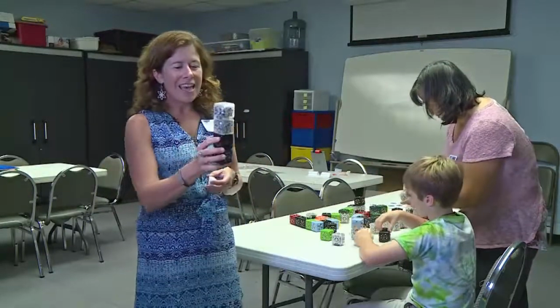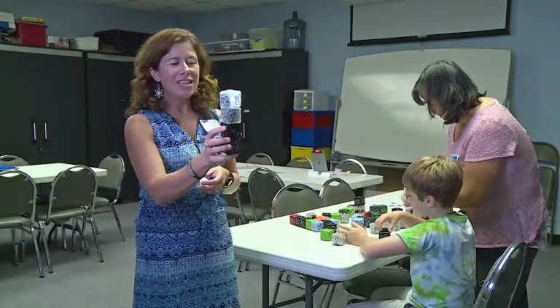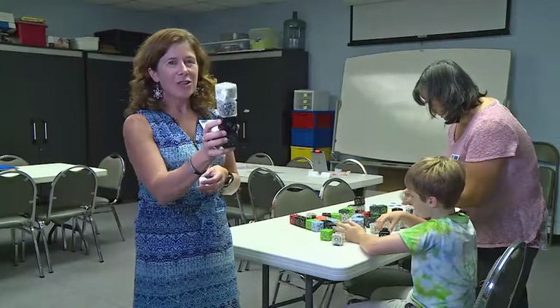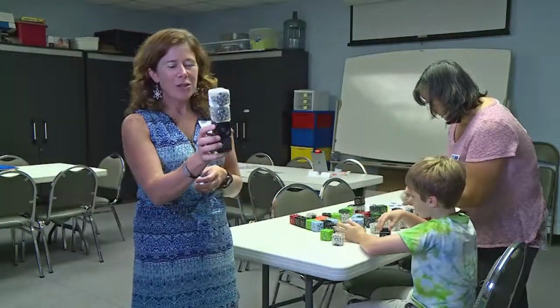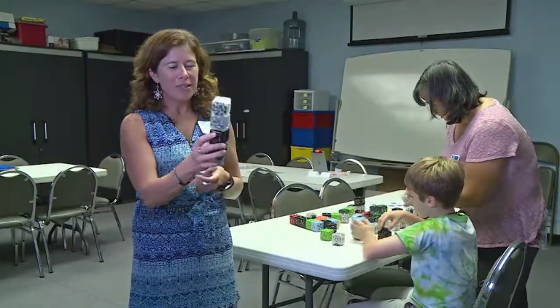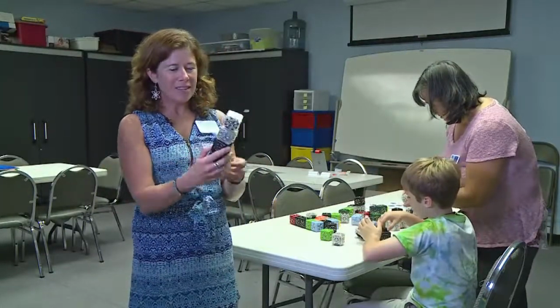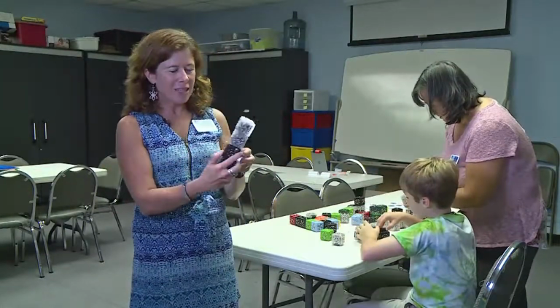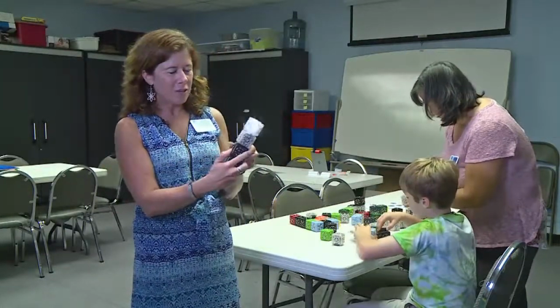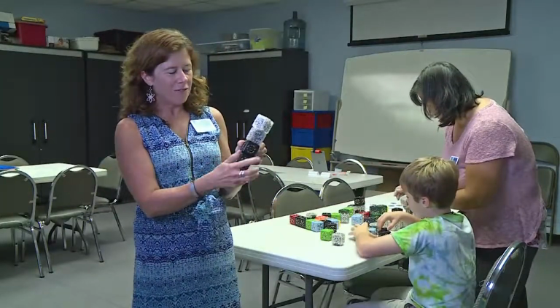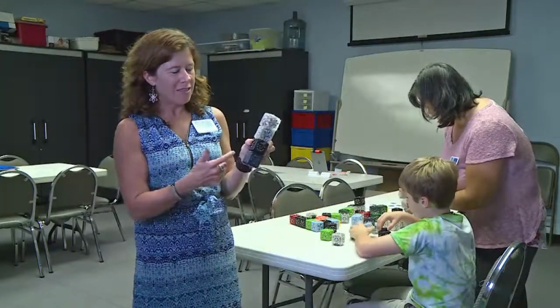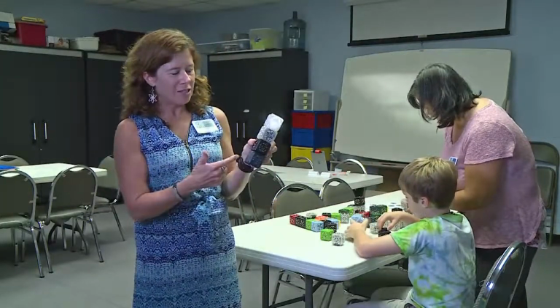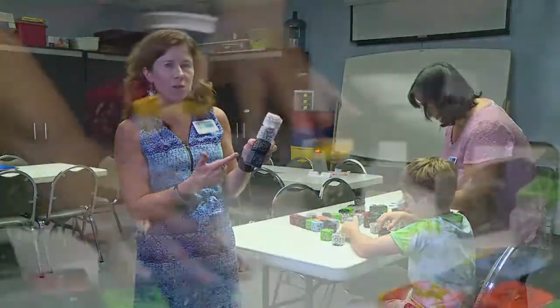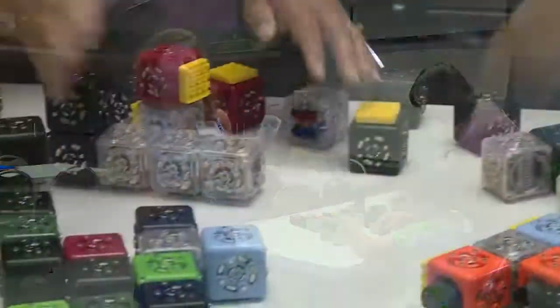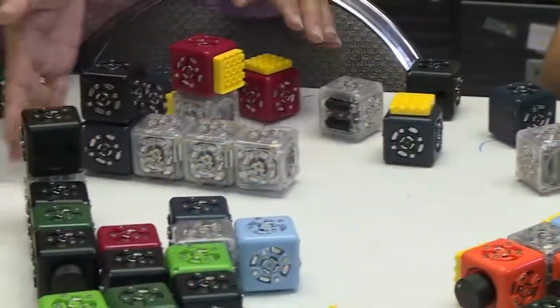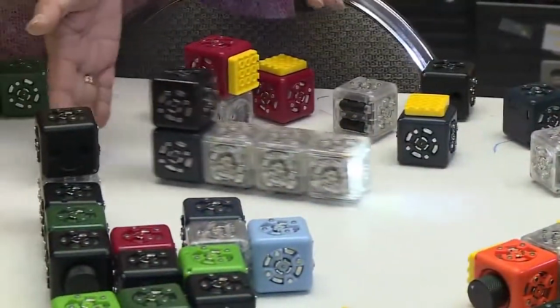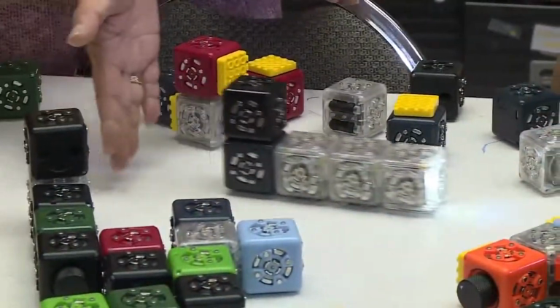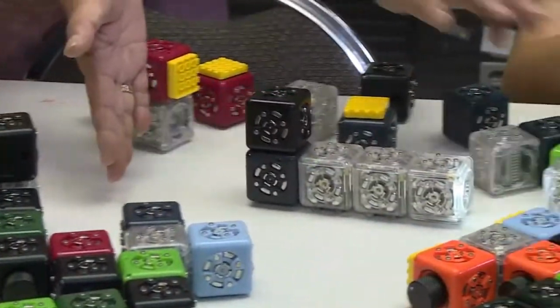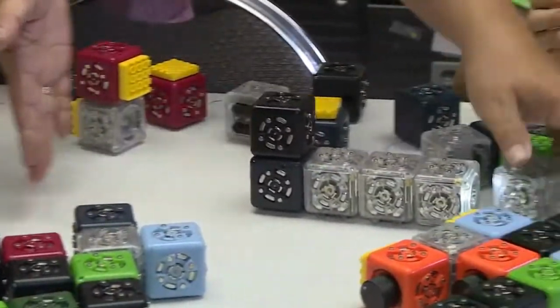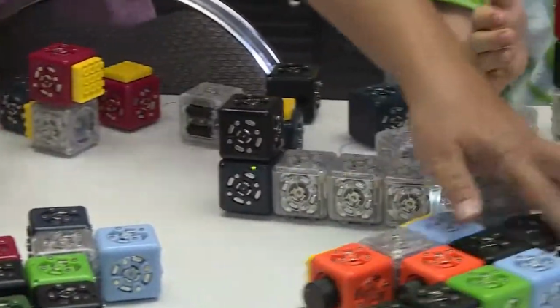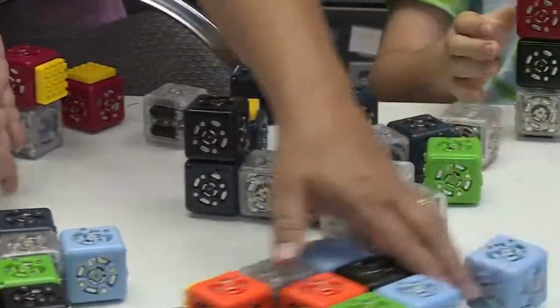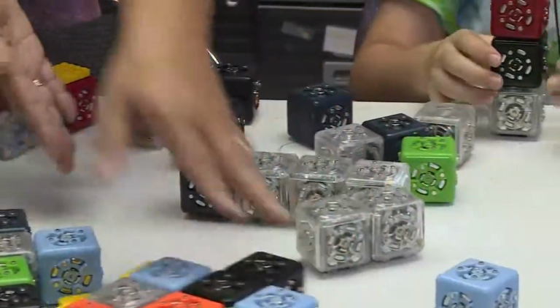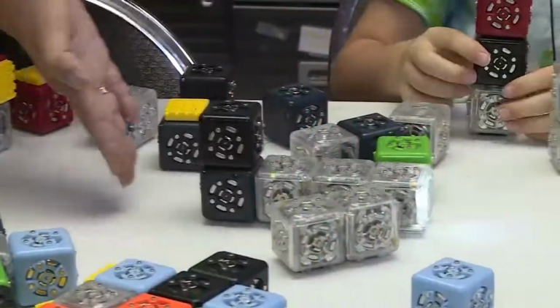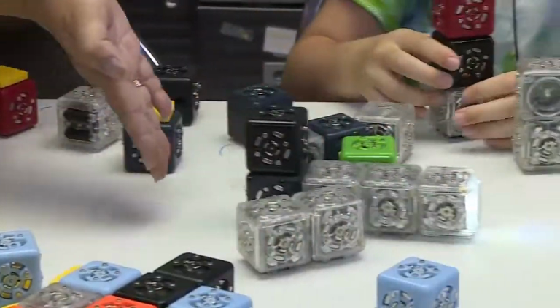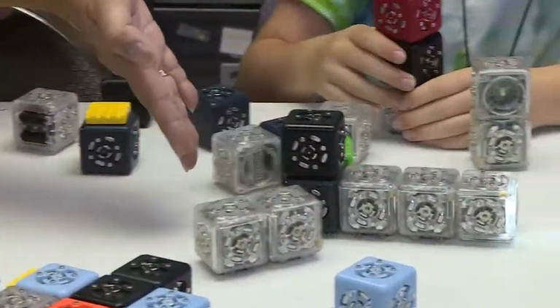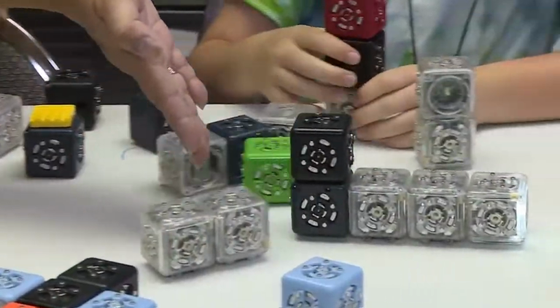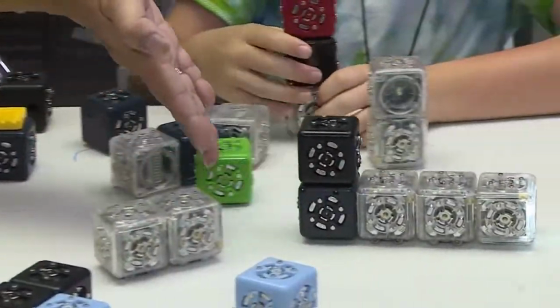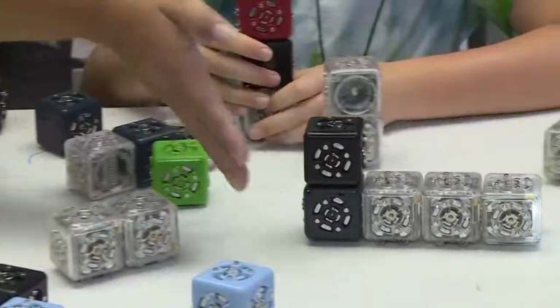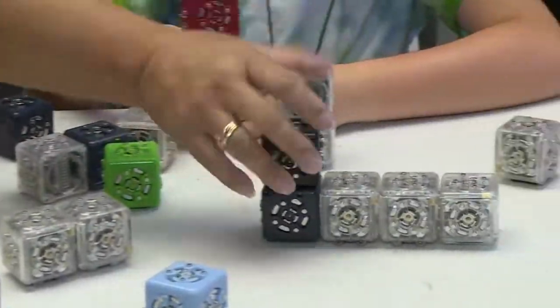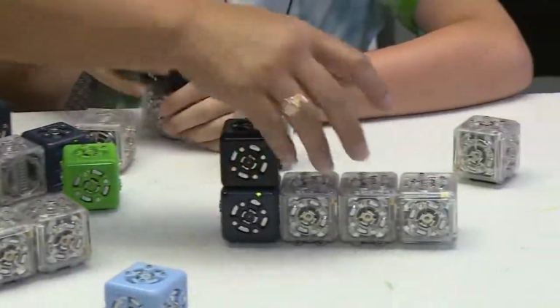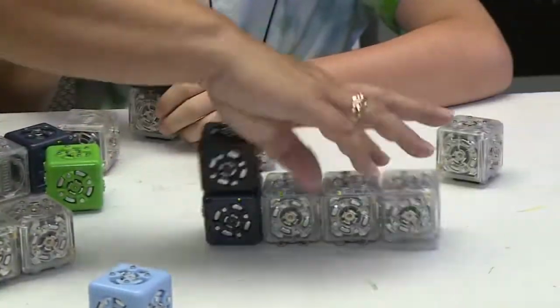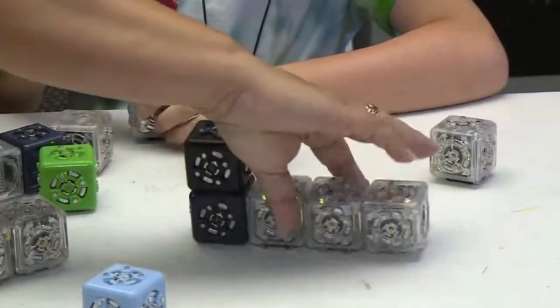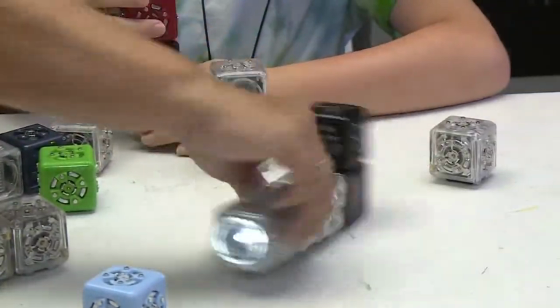These are cubelets. Each one of these cubes has a different command, and when you put them together you can customize and build your own robot.